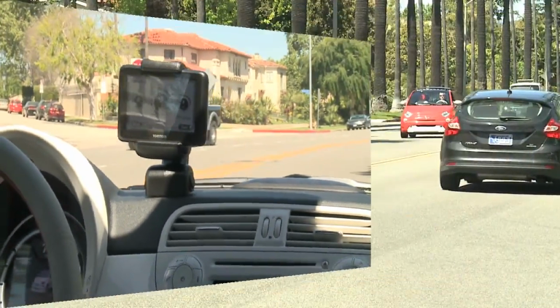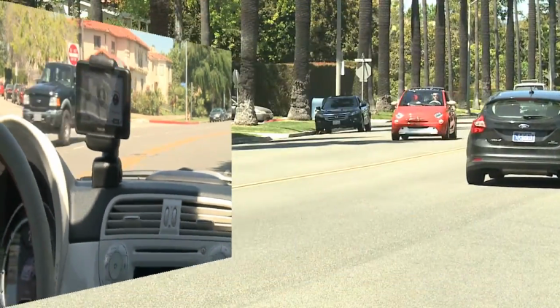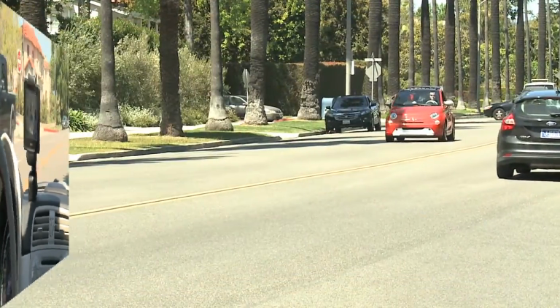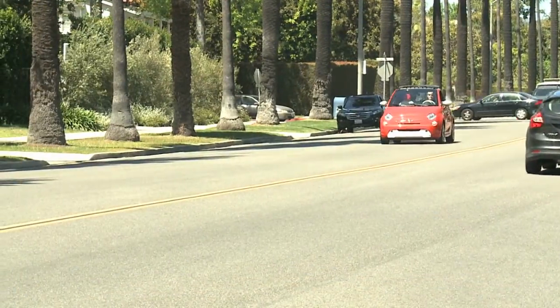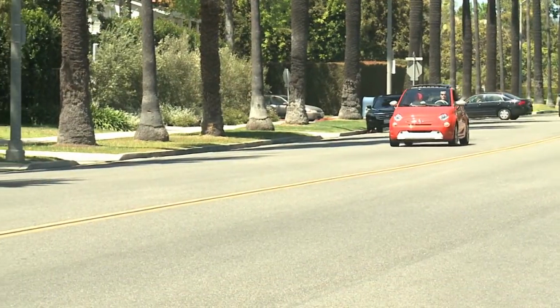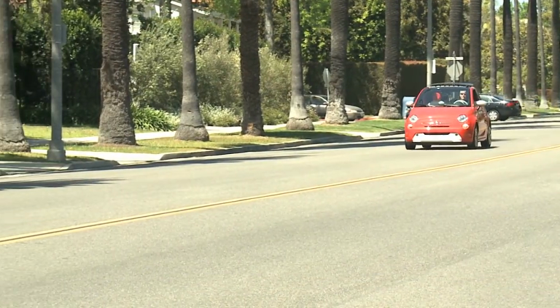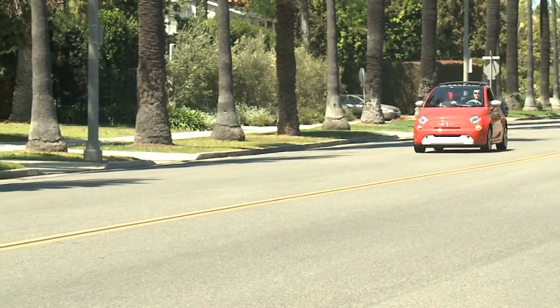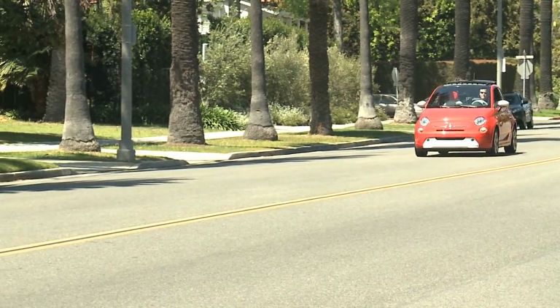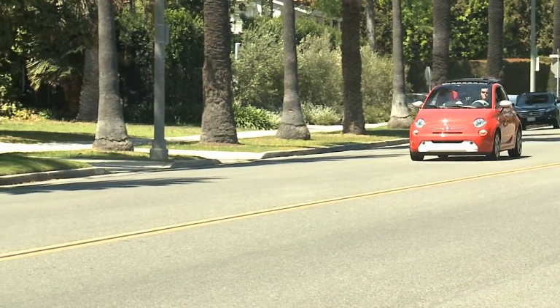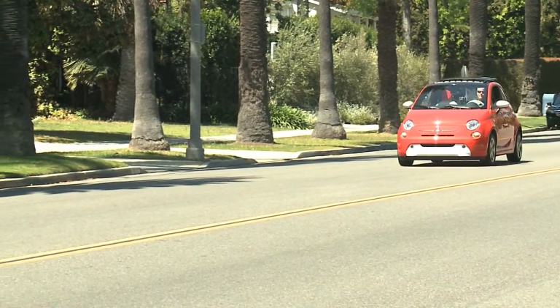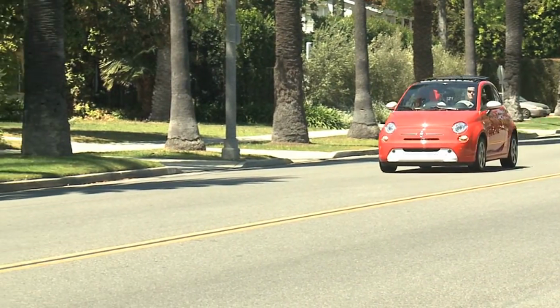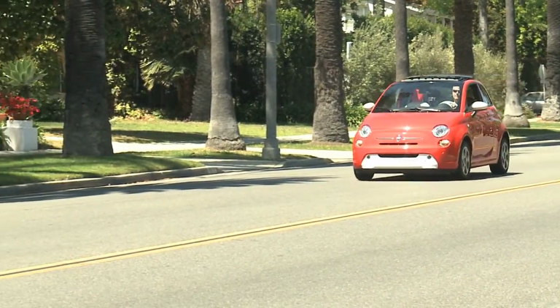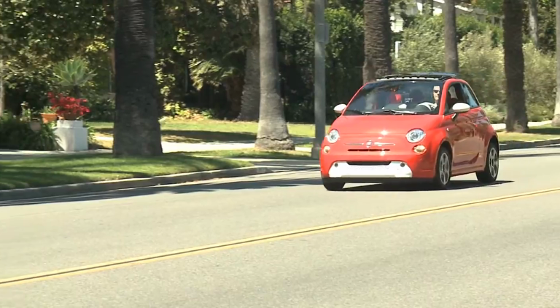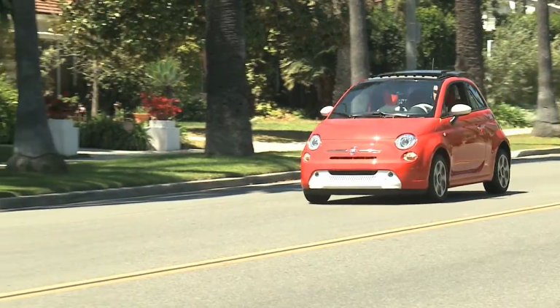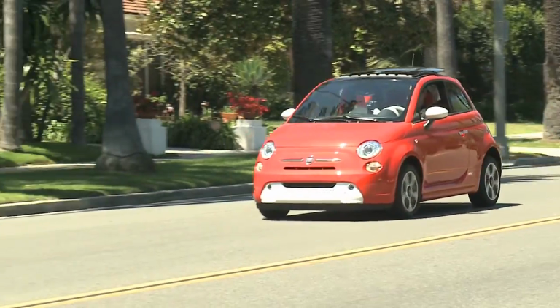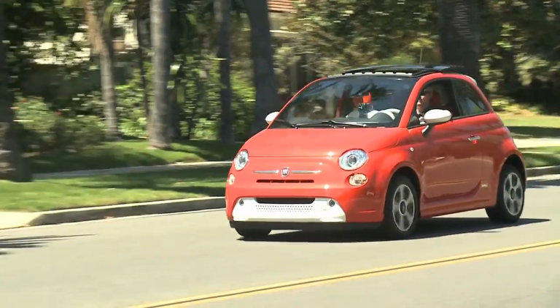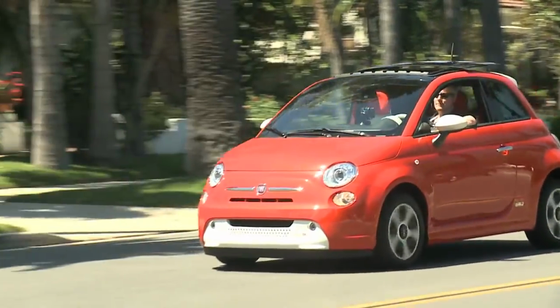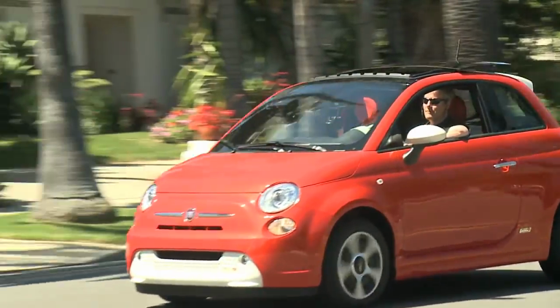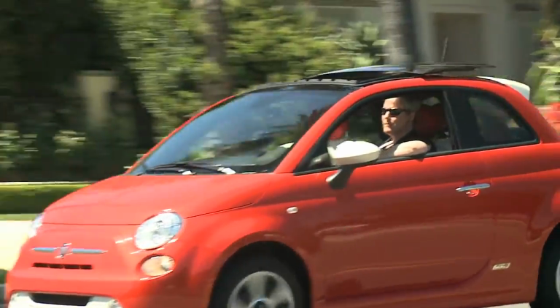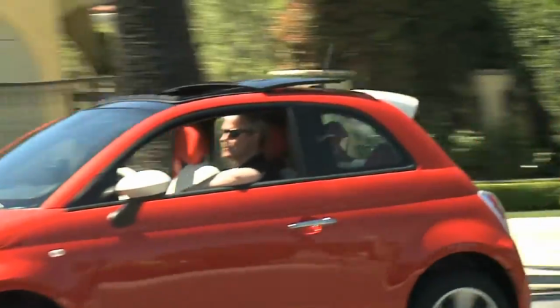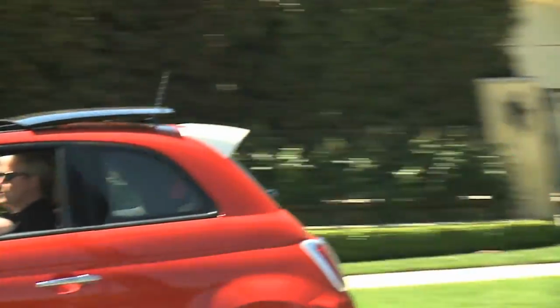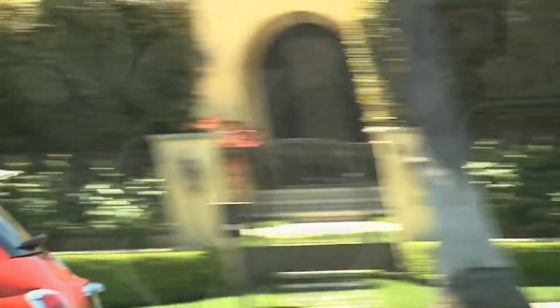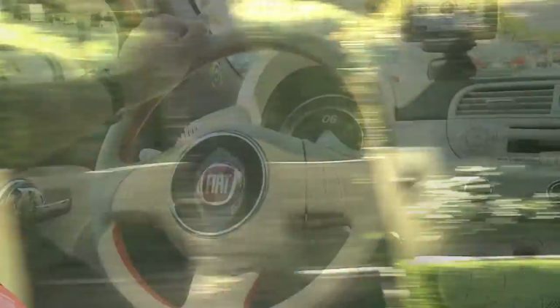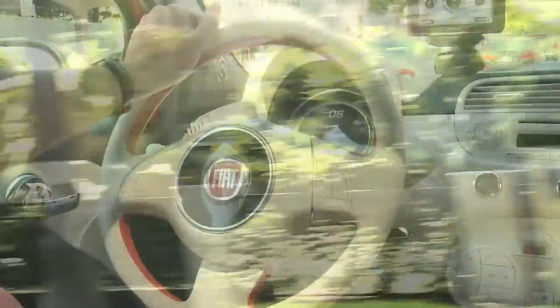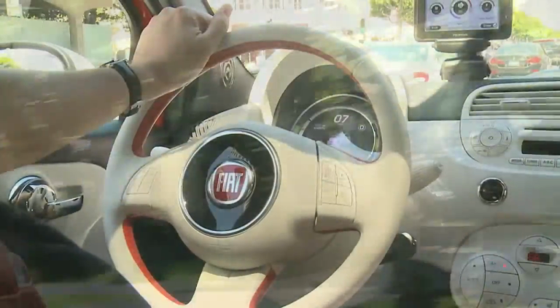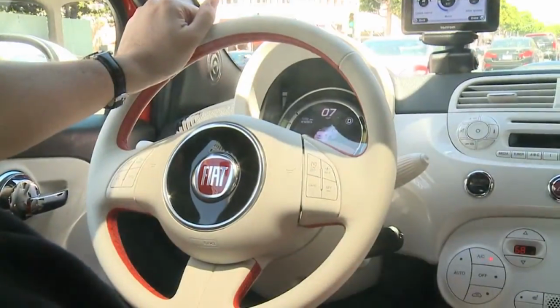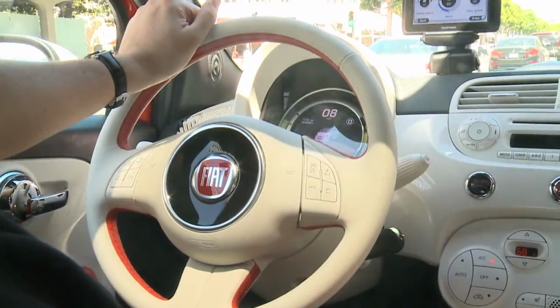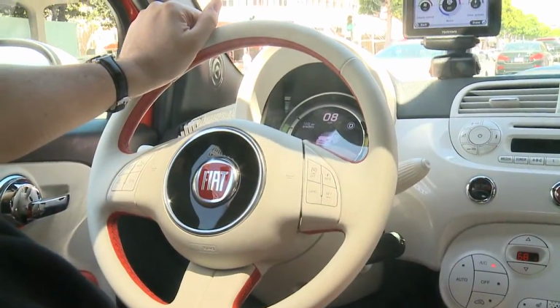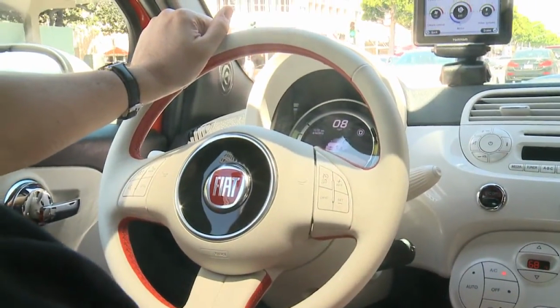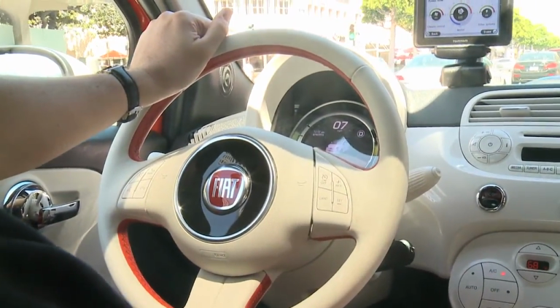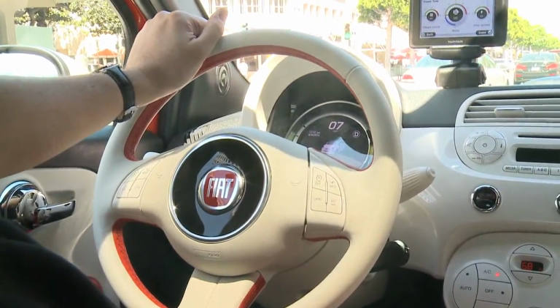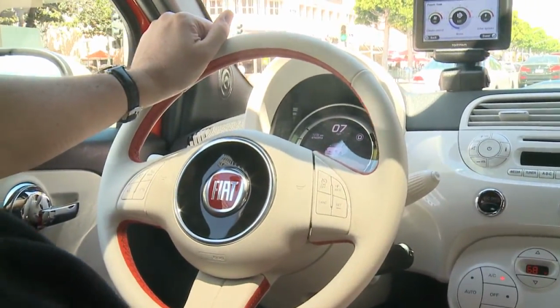When fully charged, EPA testing shows that the Fiat 500E will travel about 87 miles on a single charge.